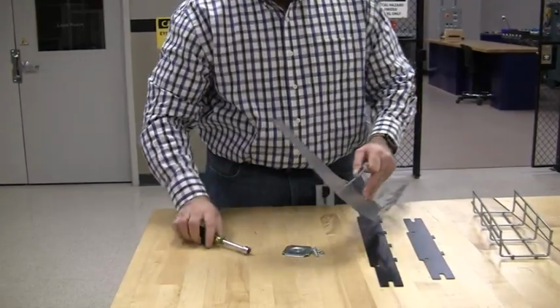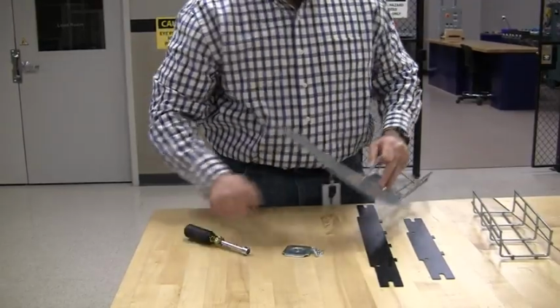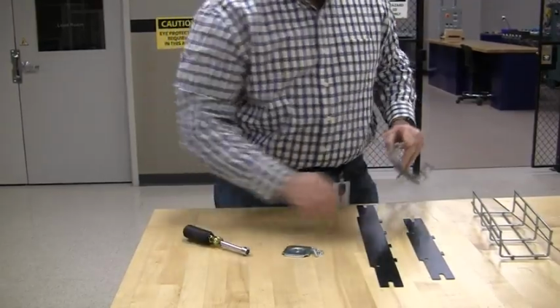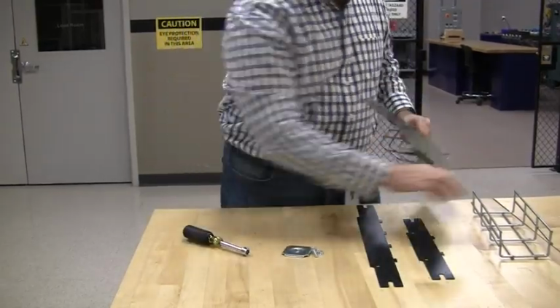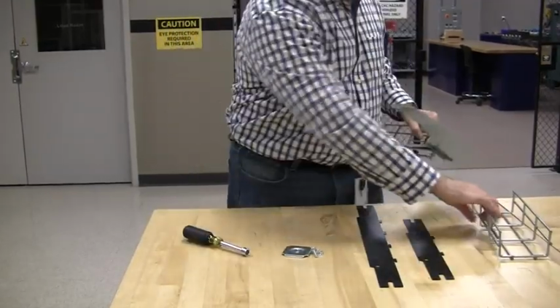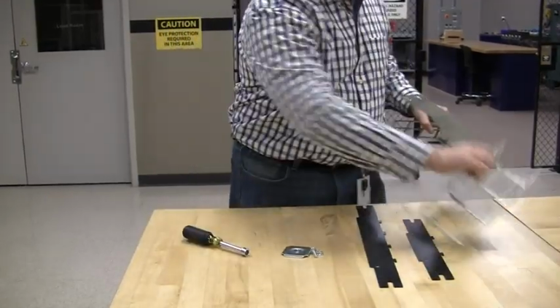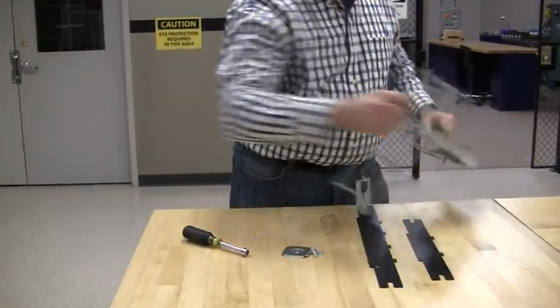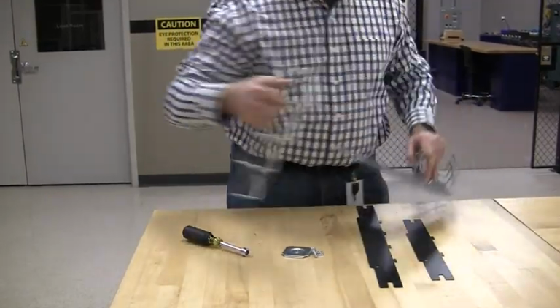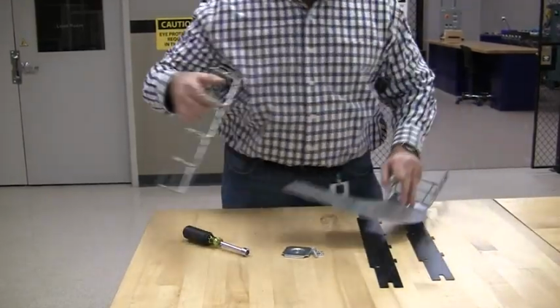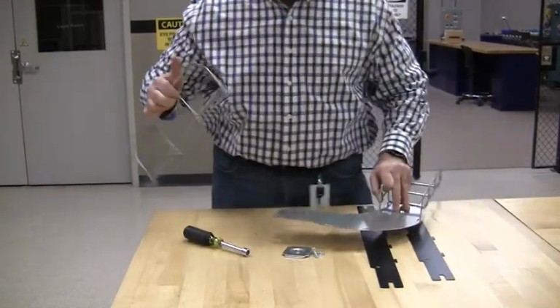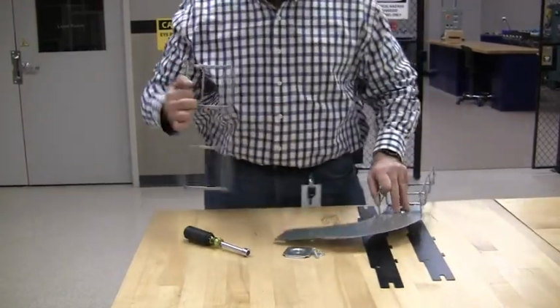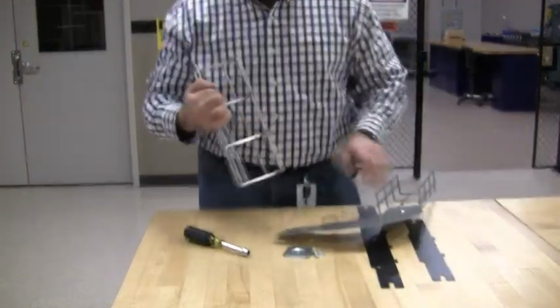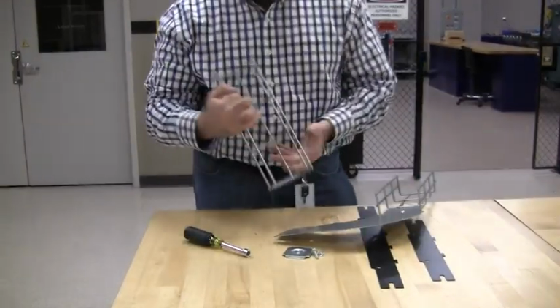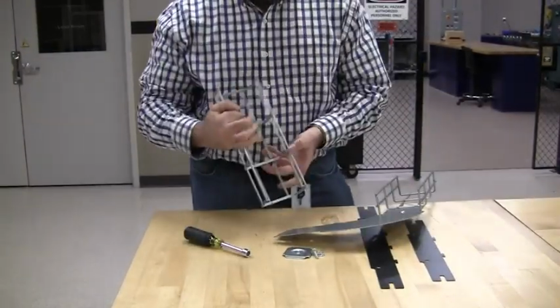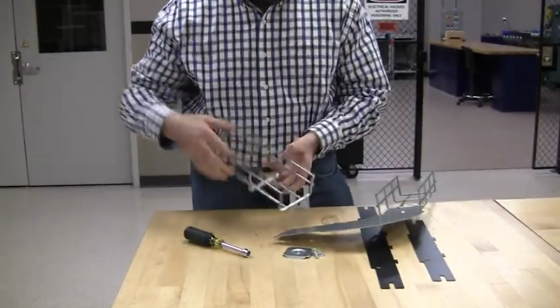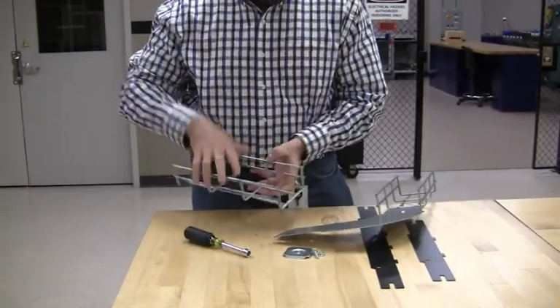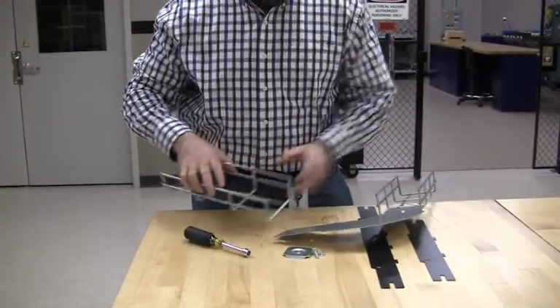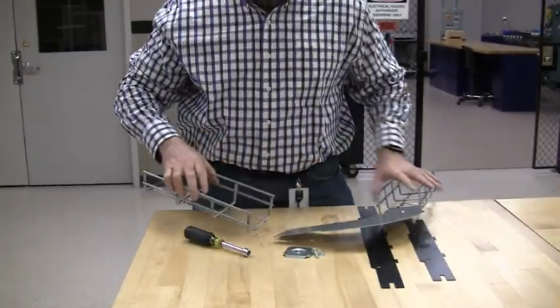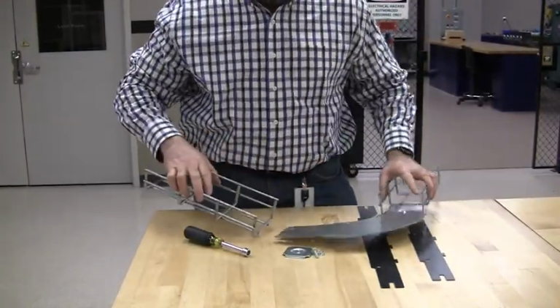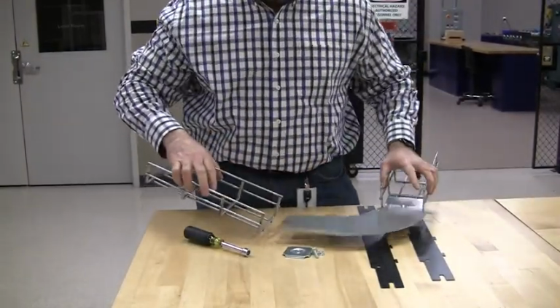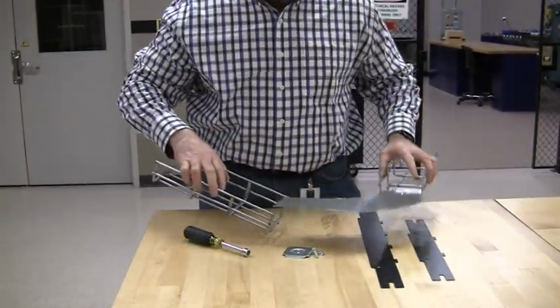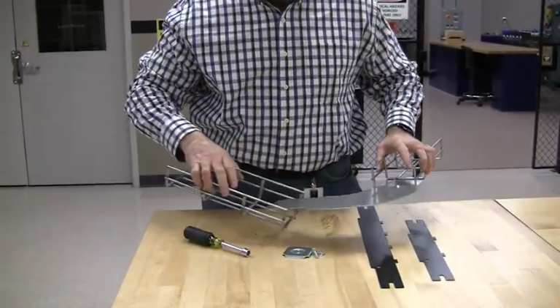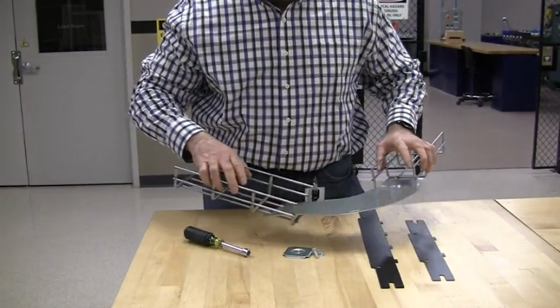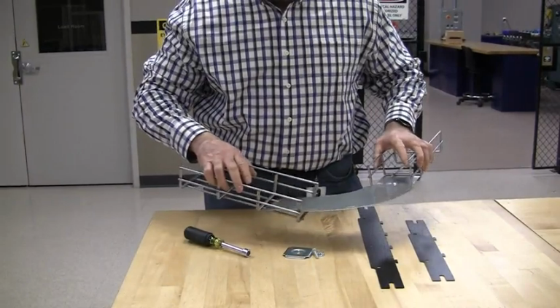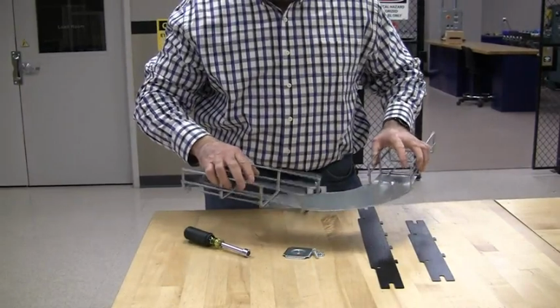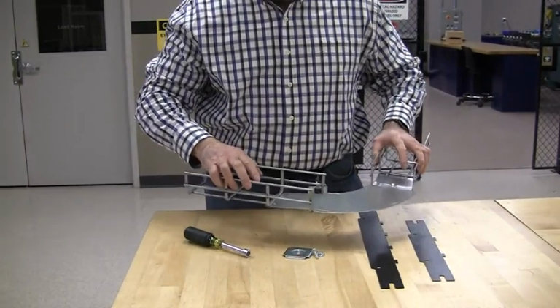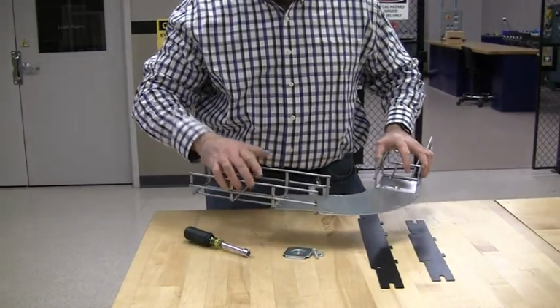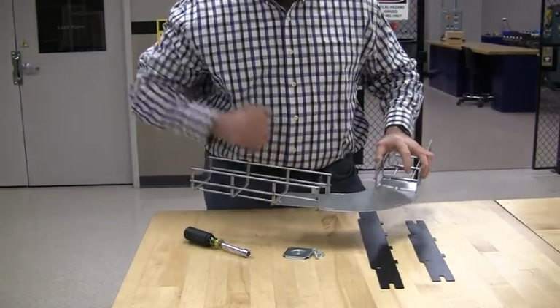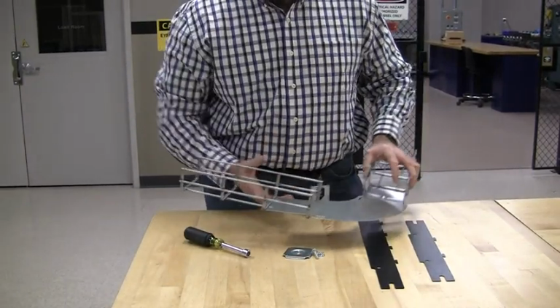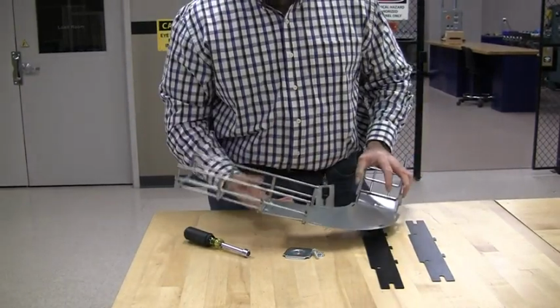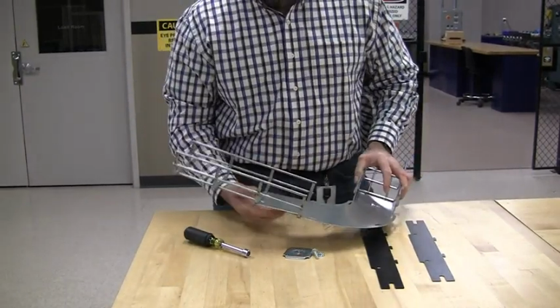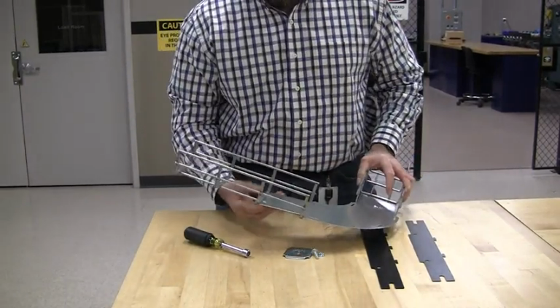Take your second tray — same thing. Edge goes down.